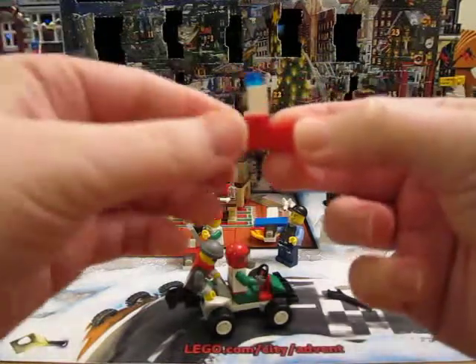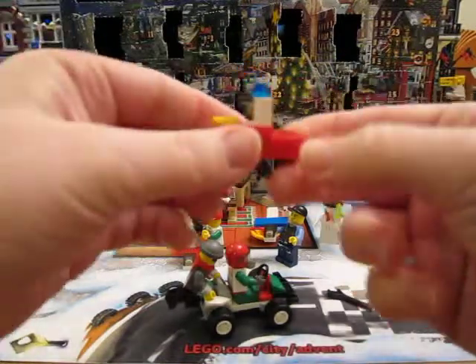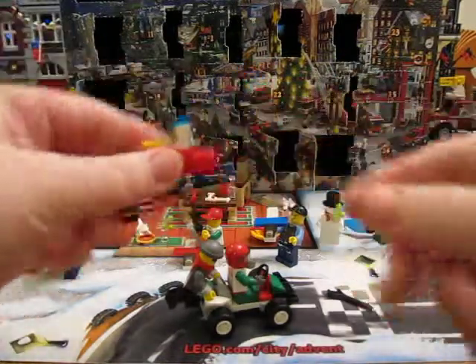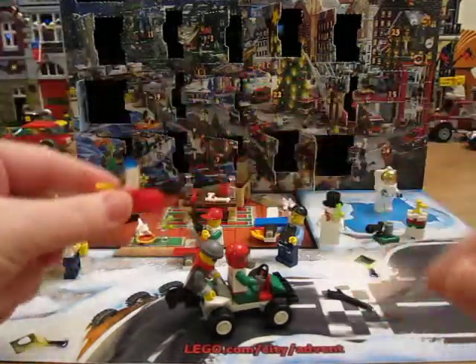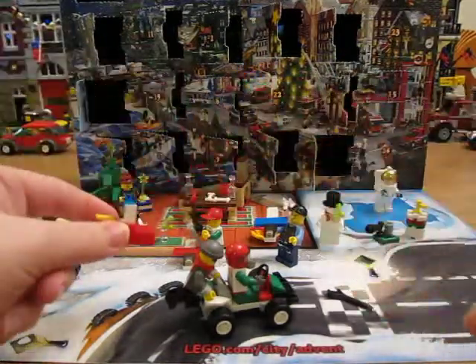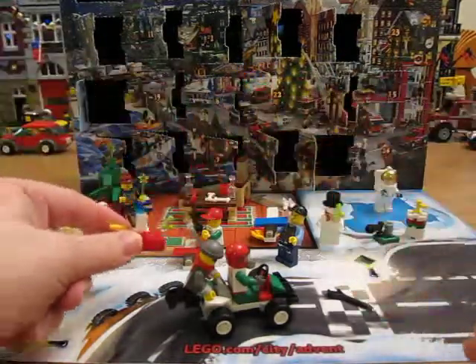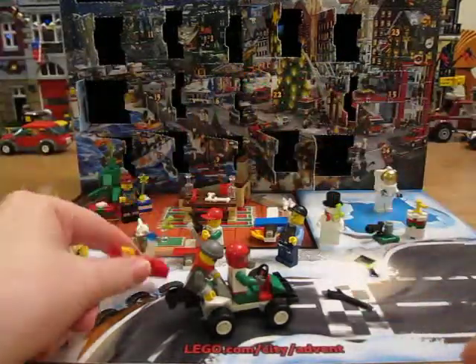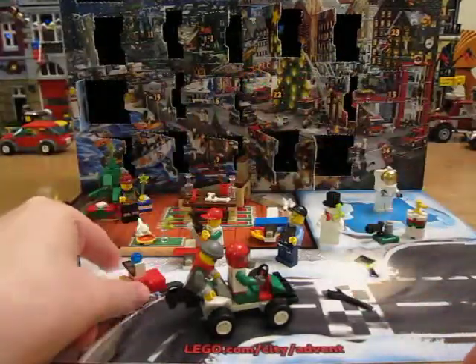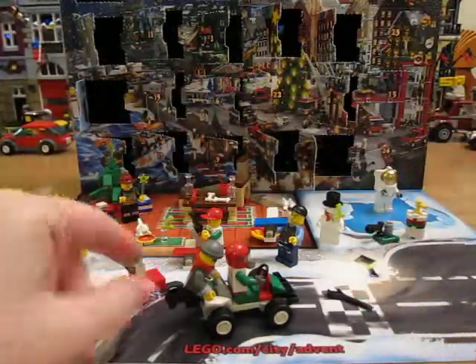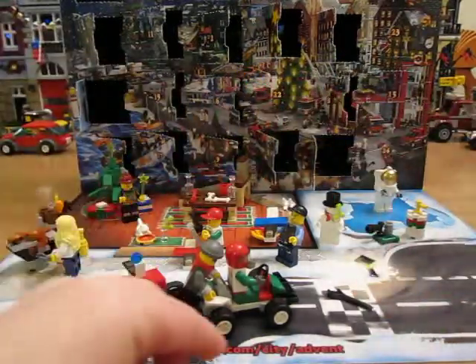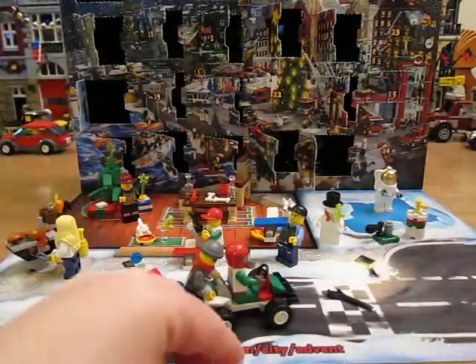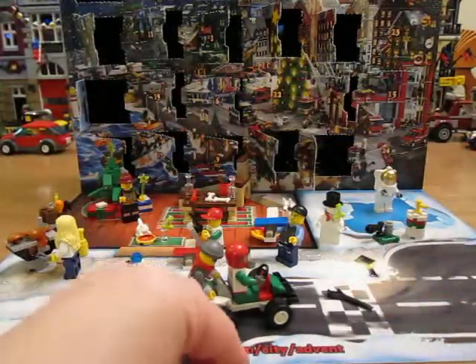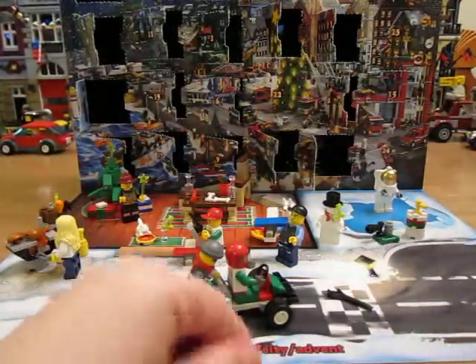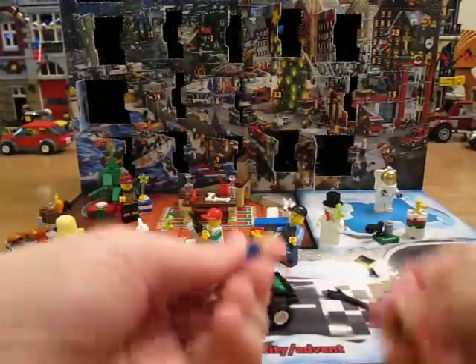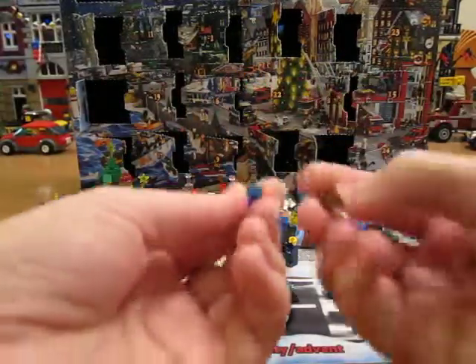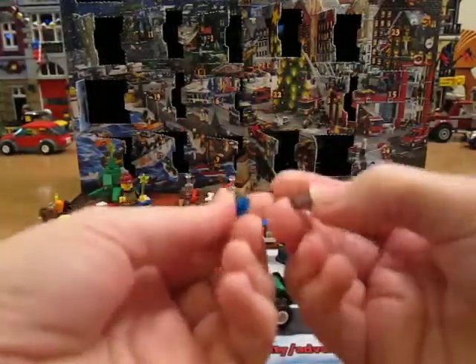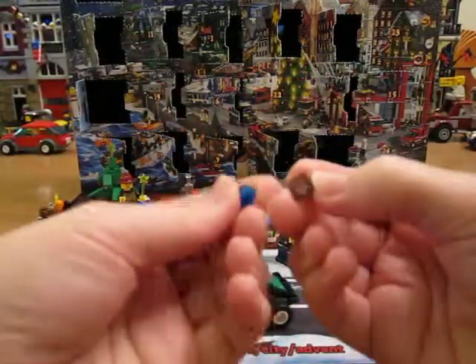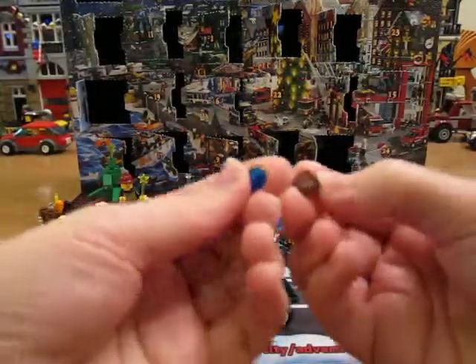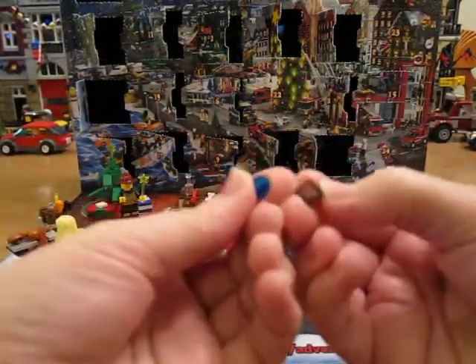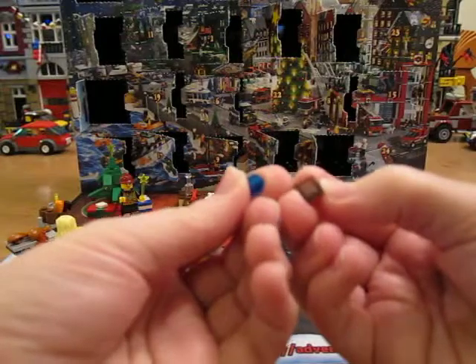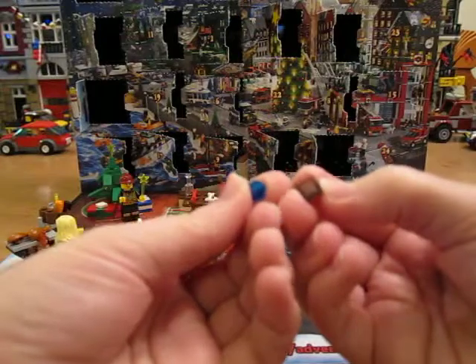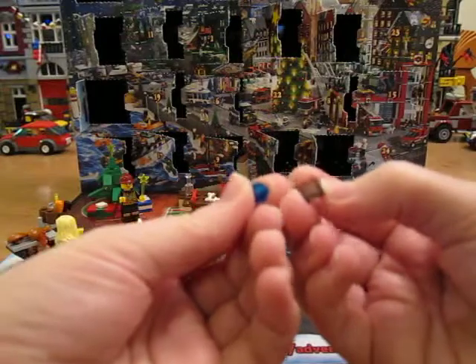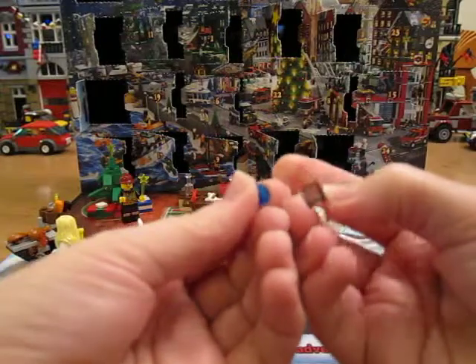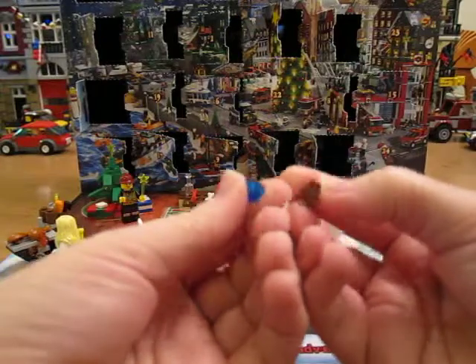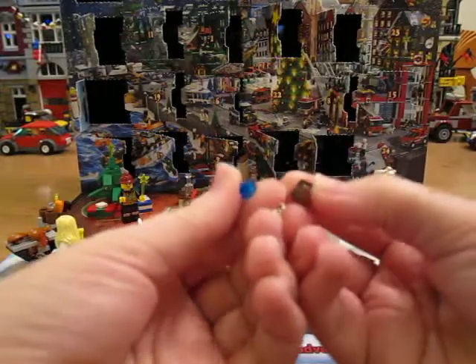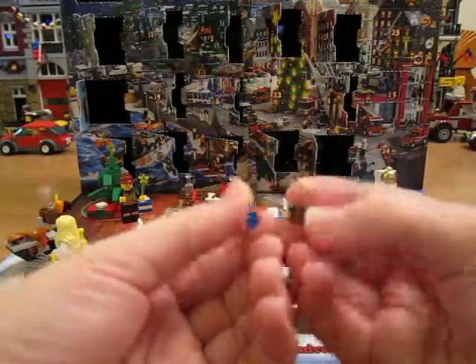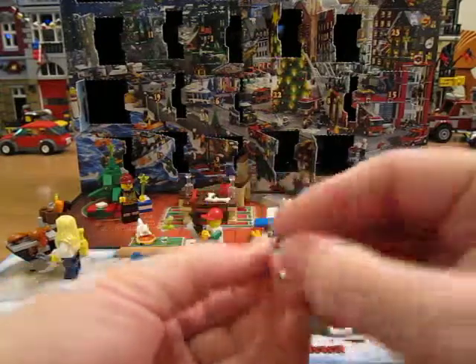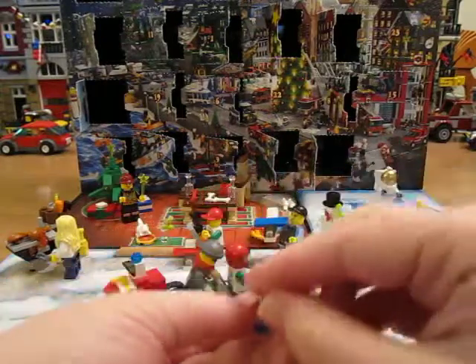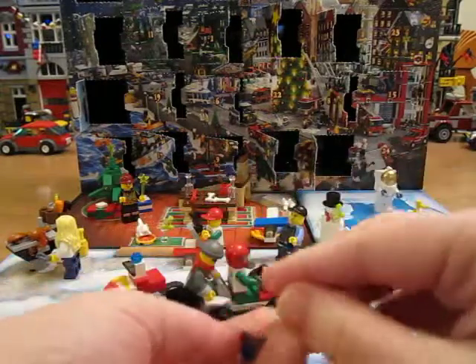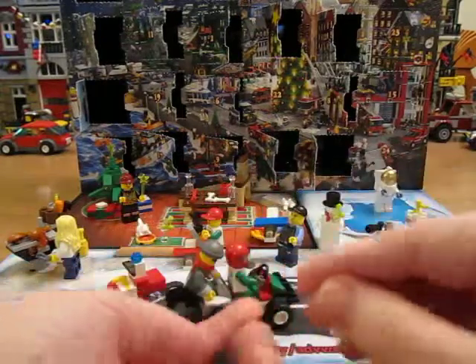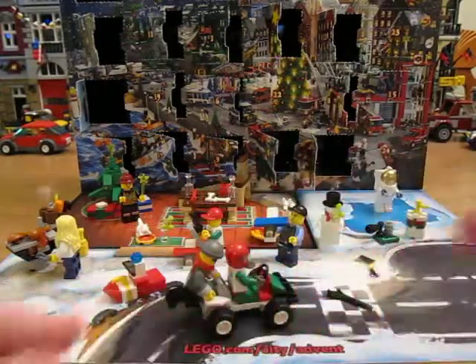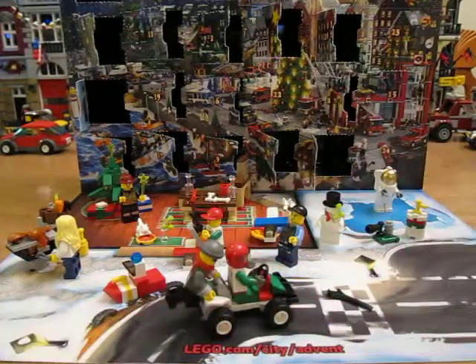Alright, that was Day 20. You get two little extra pieces there. Thanks for watching.